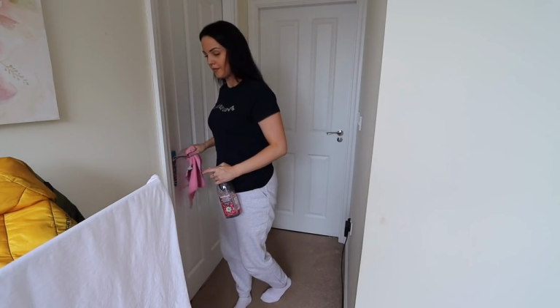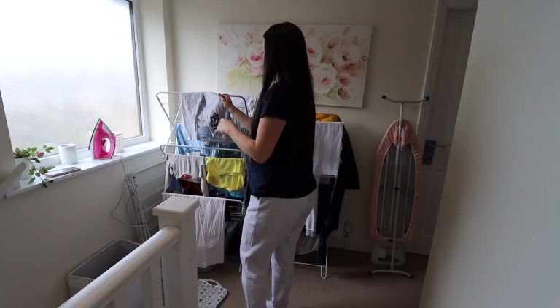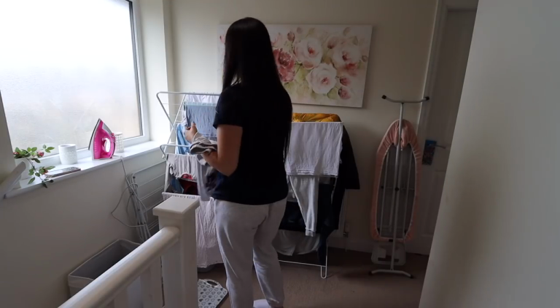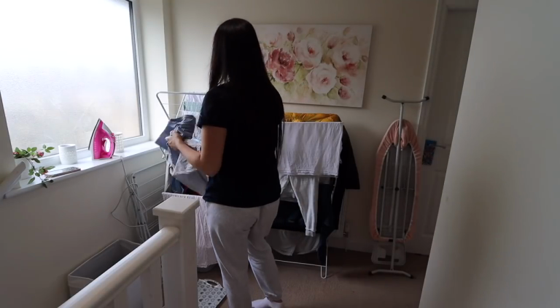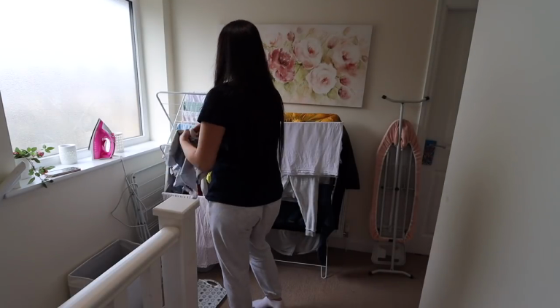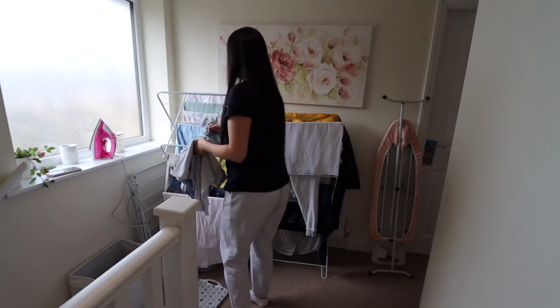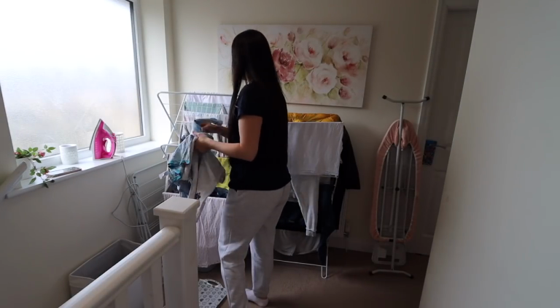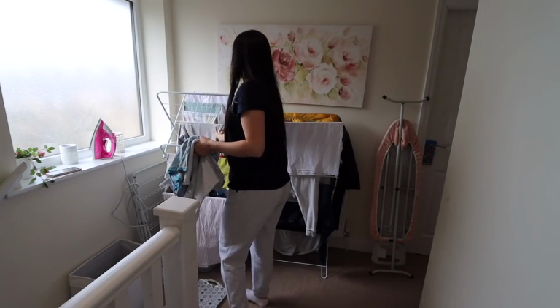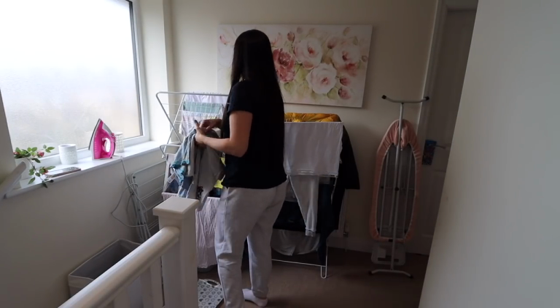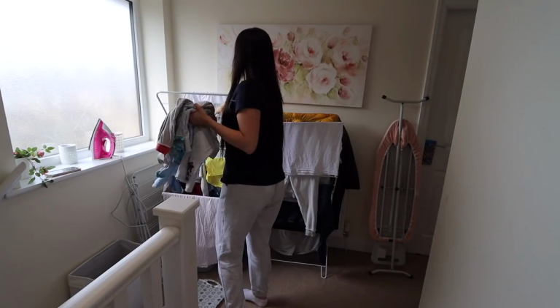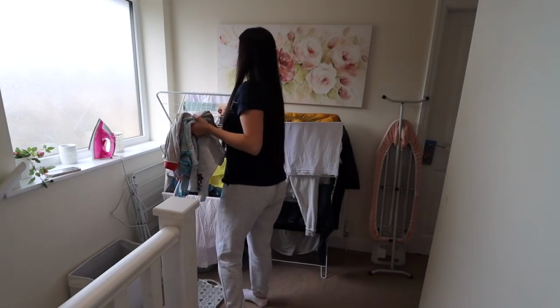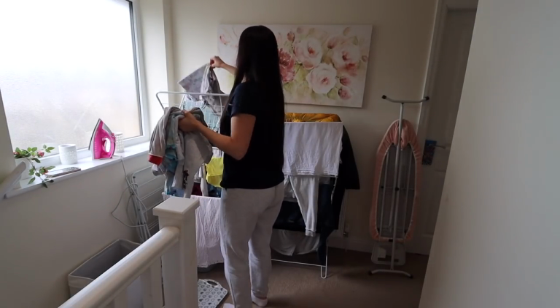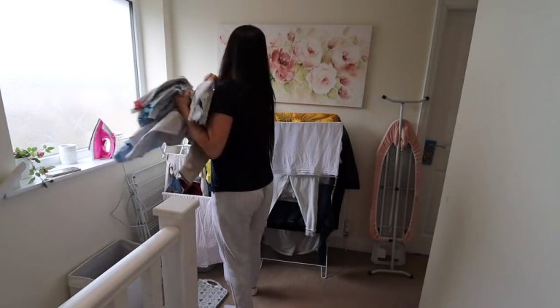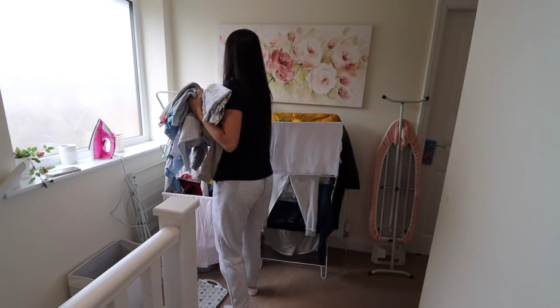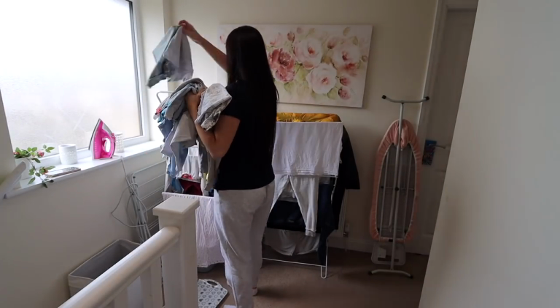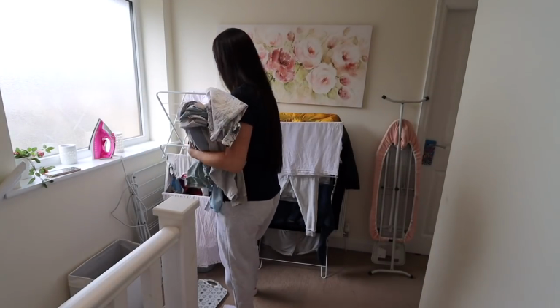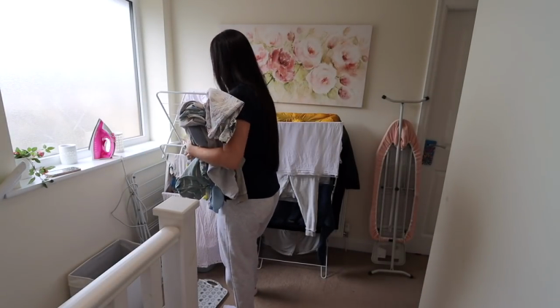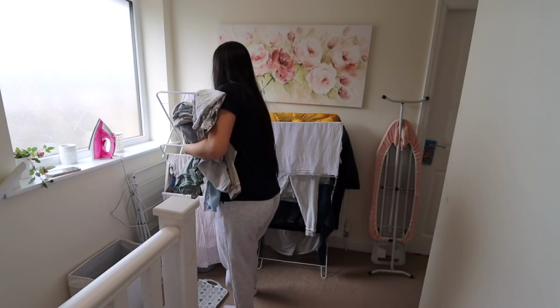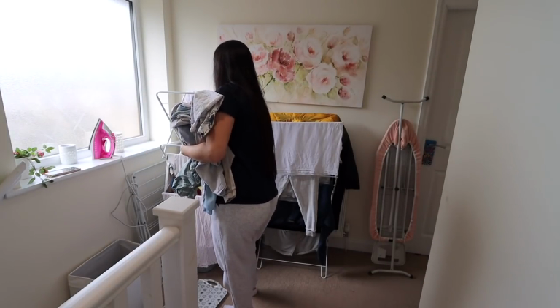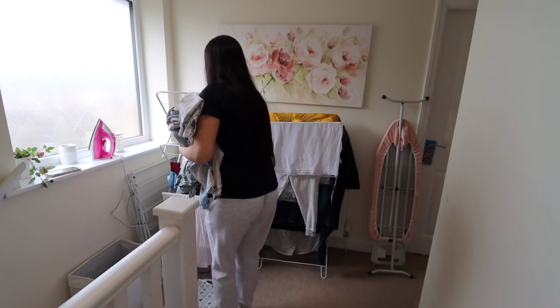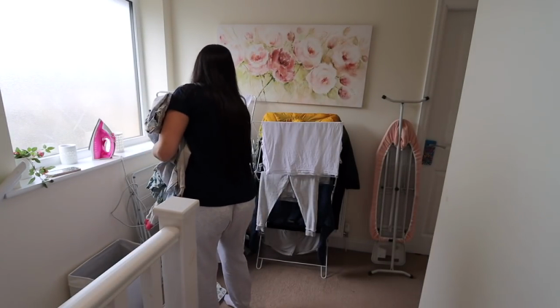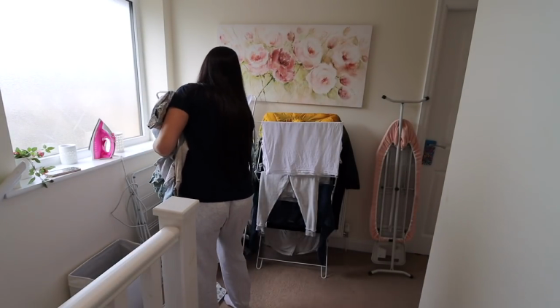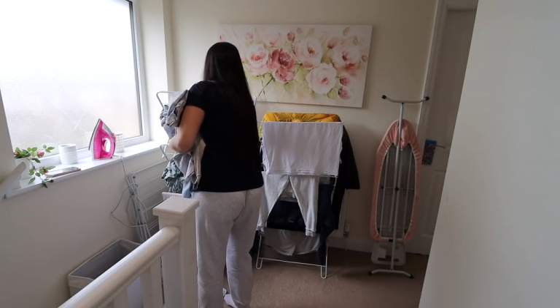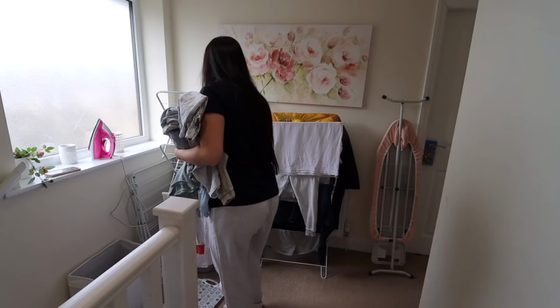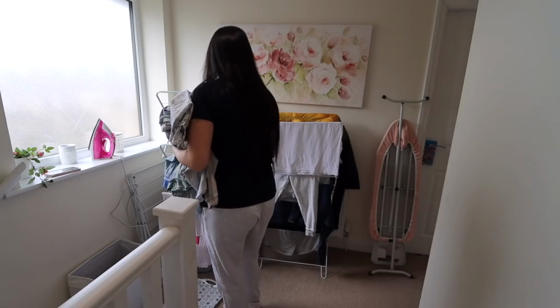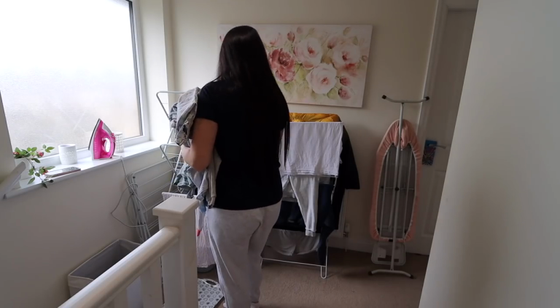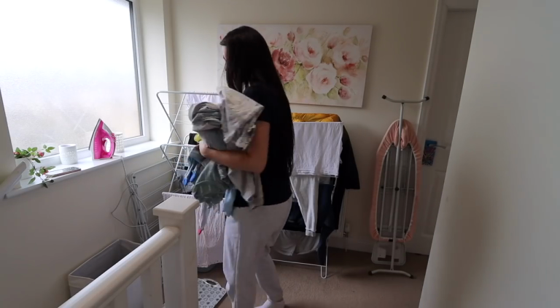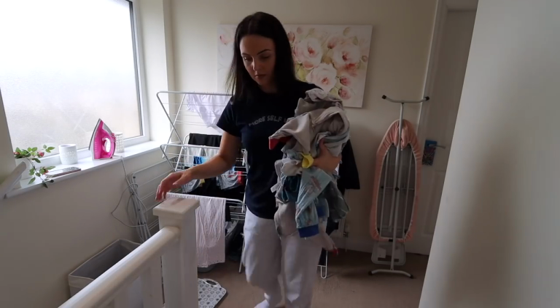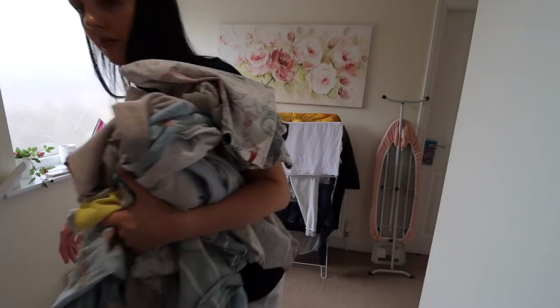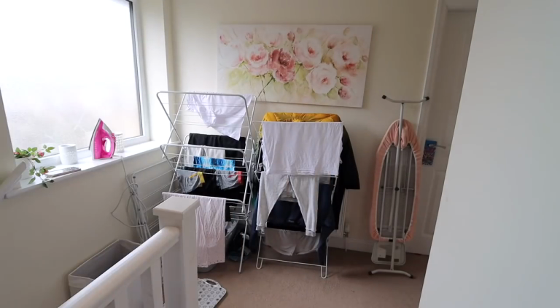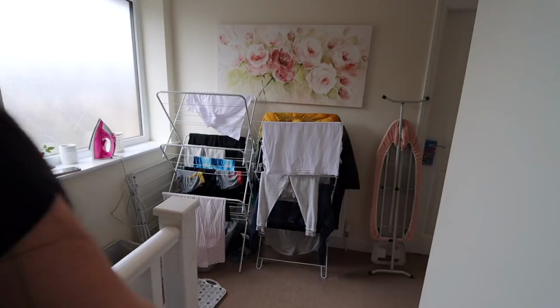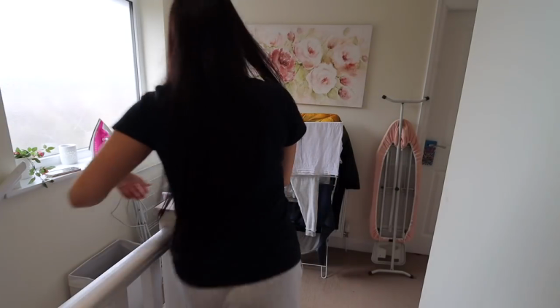Moving on to the other side of the hallway, I'm just going to empty the maidens and put all of our clothes into everyone's bedrooms.